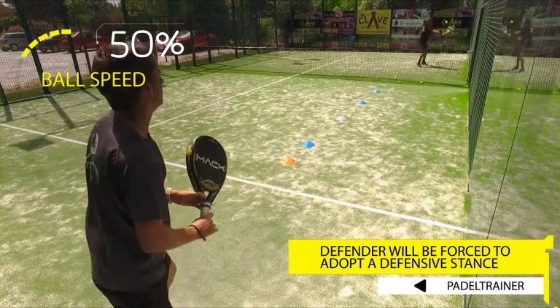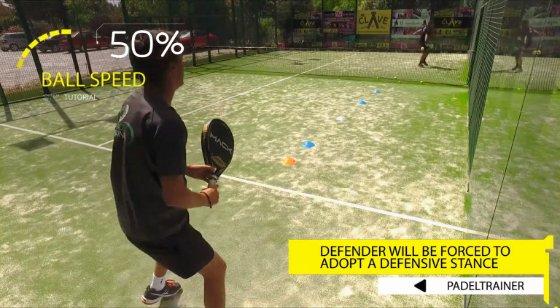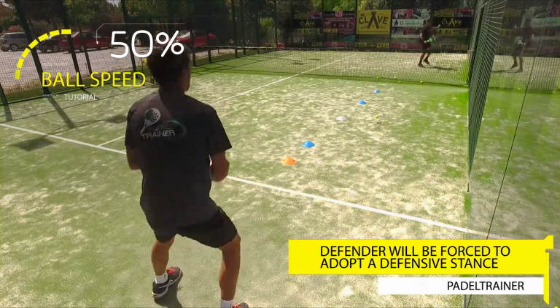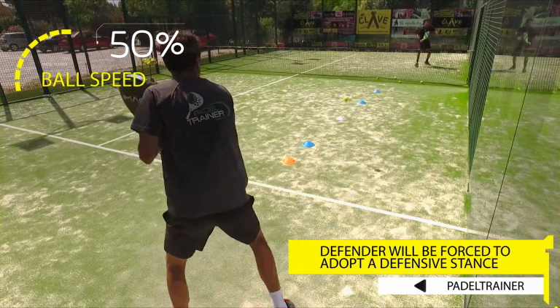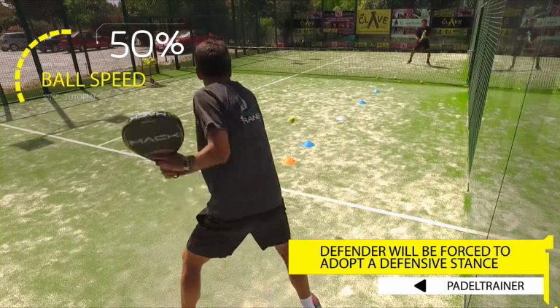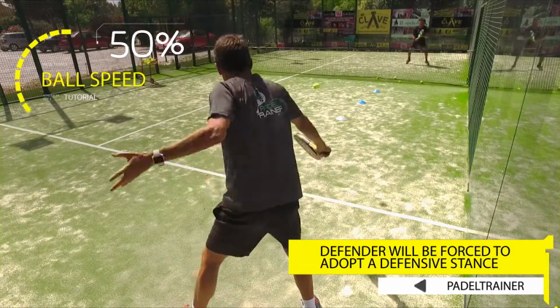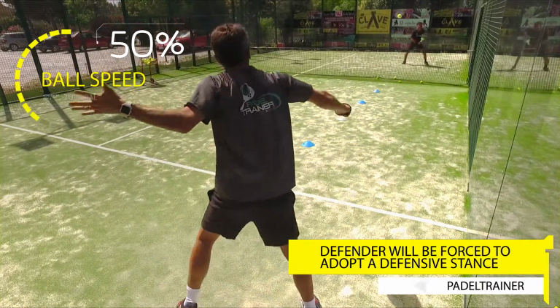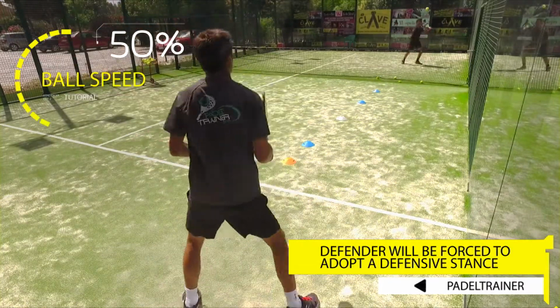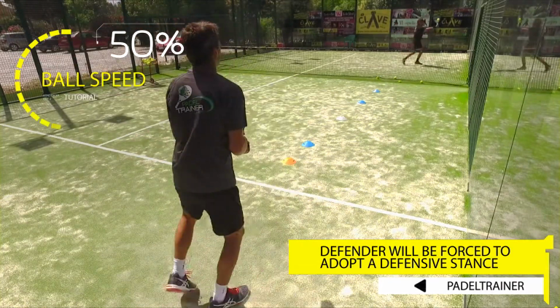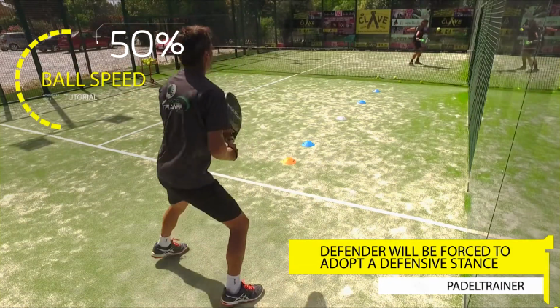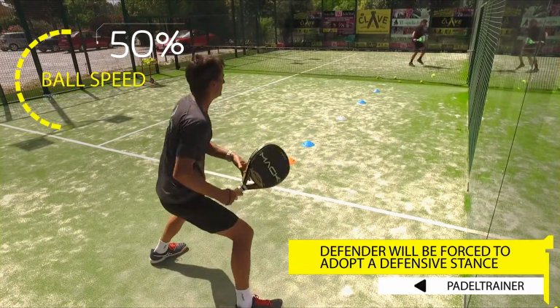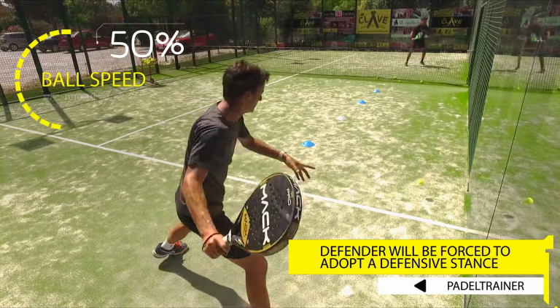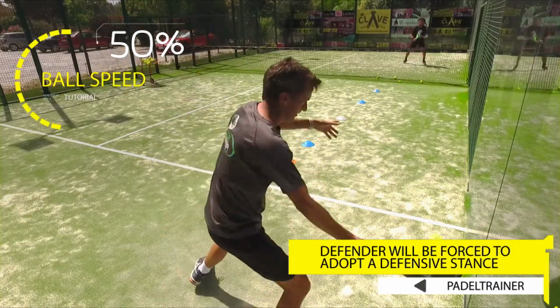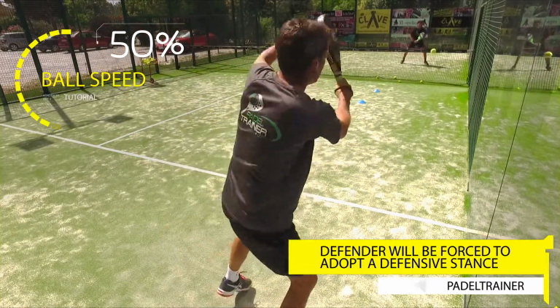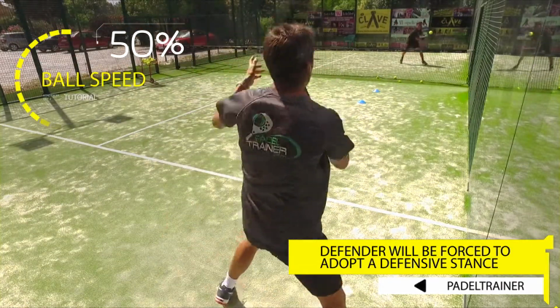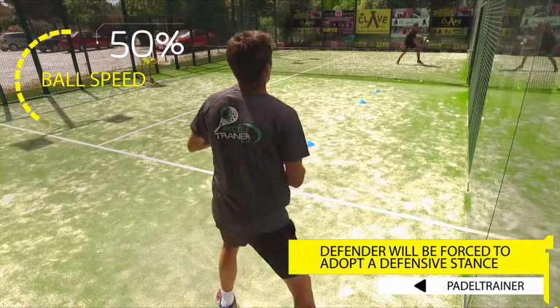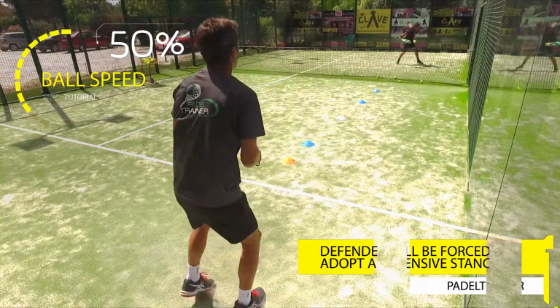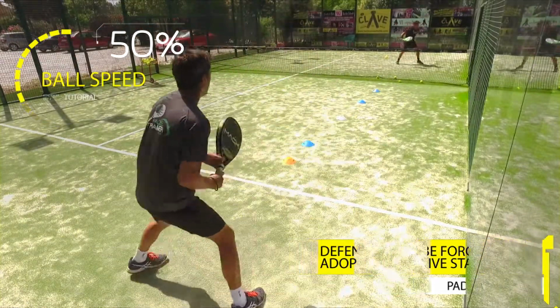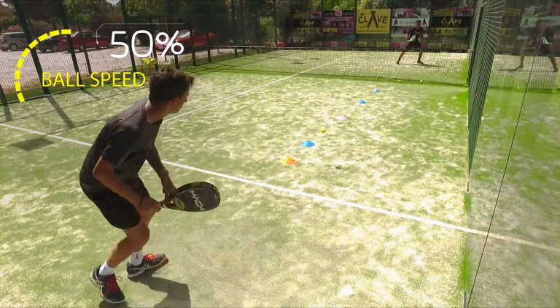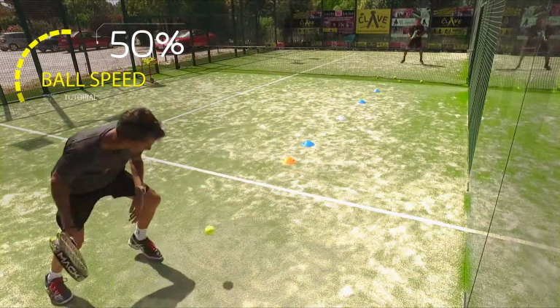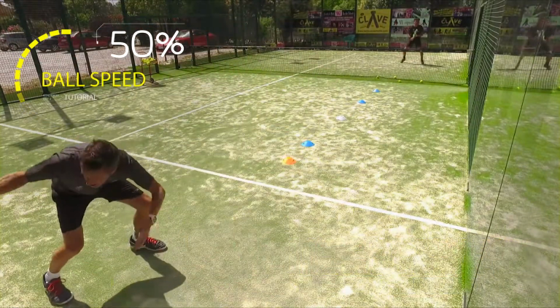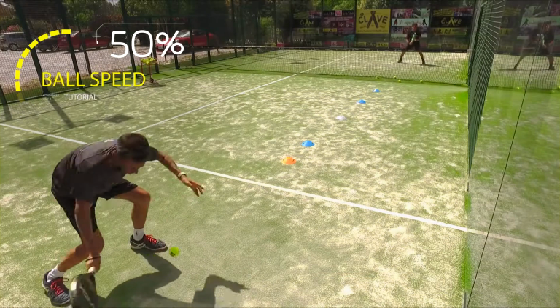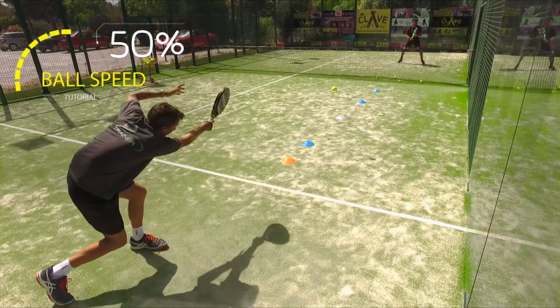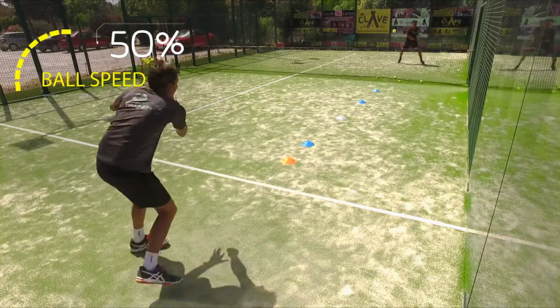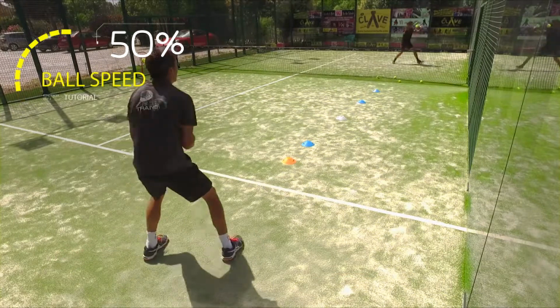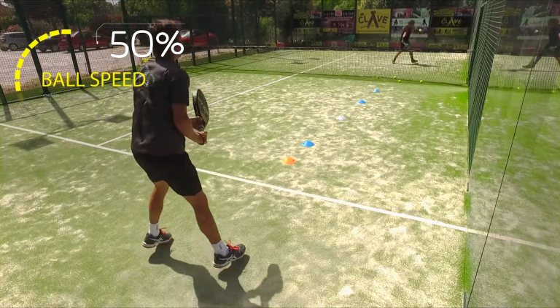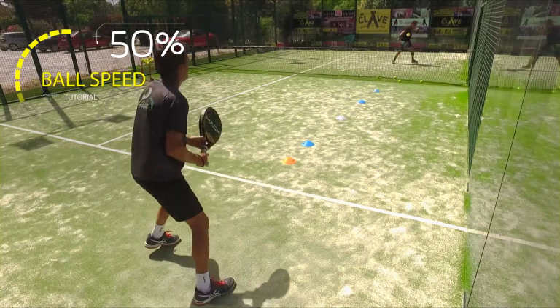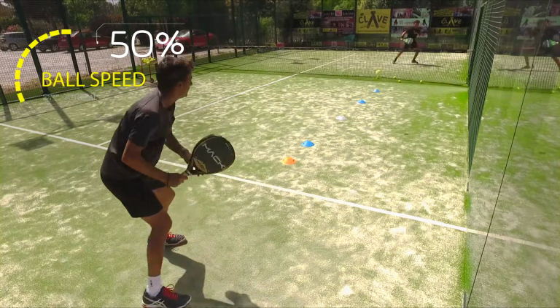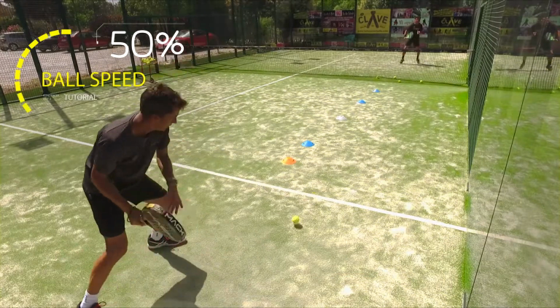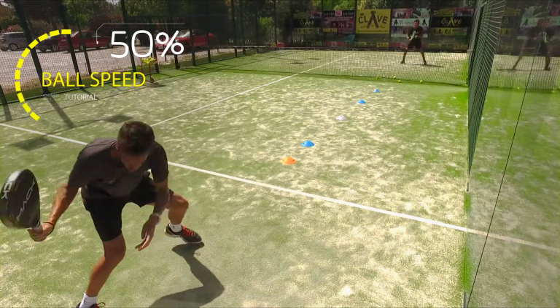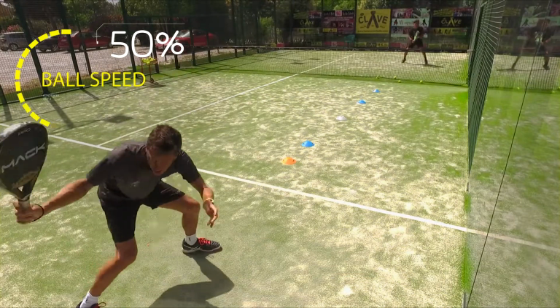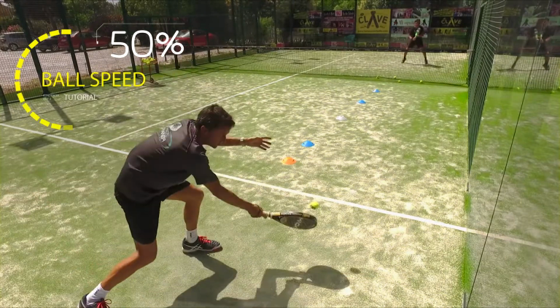As the ball has some slice, it's essential that the defender stays as low as possible to maintain good consistency on the exercise.